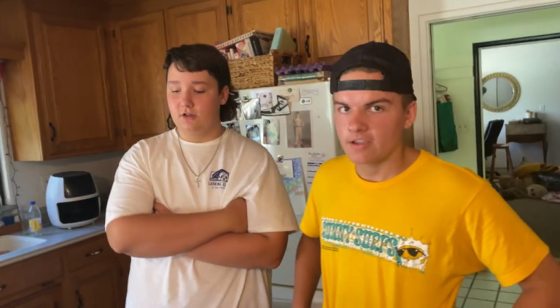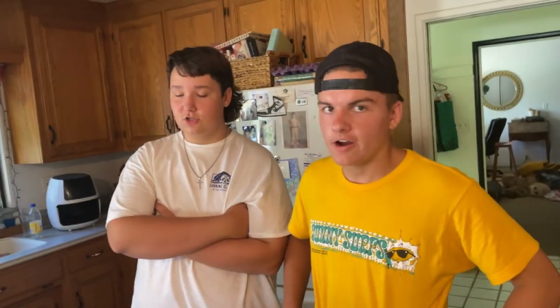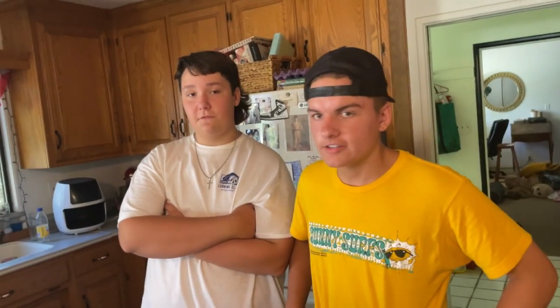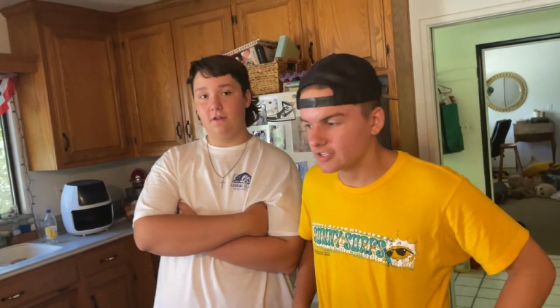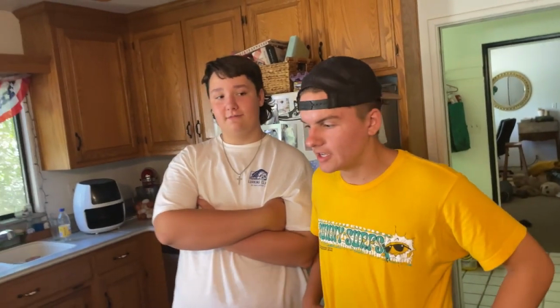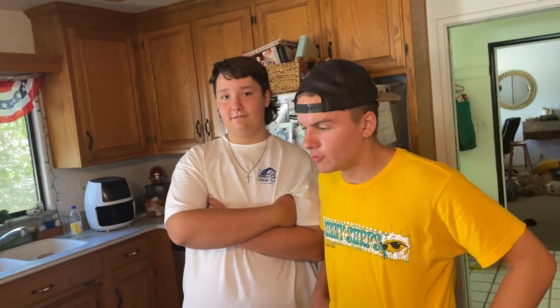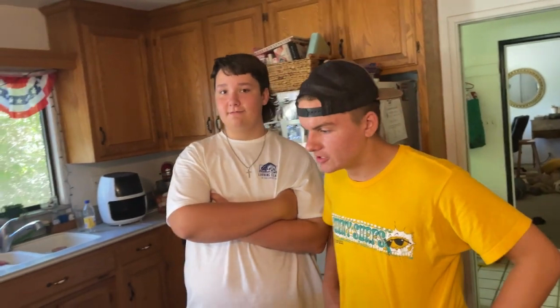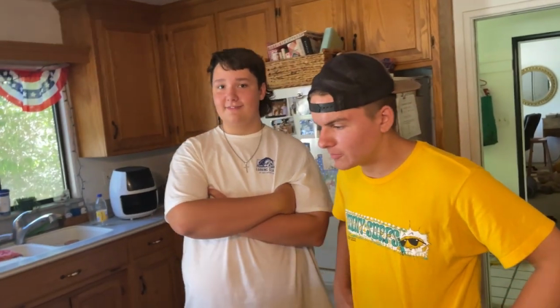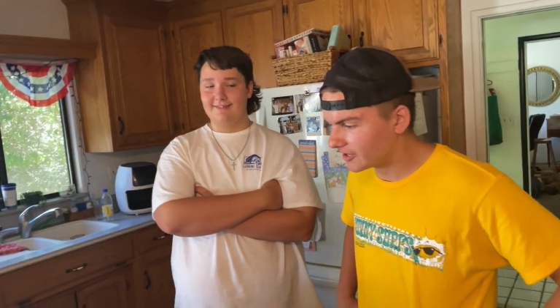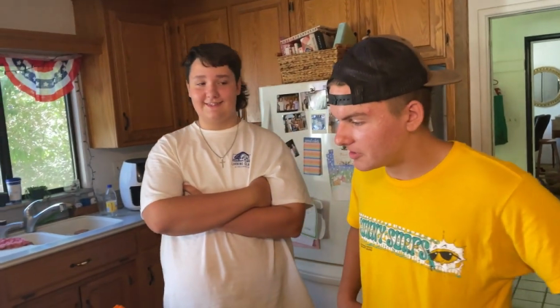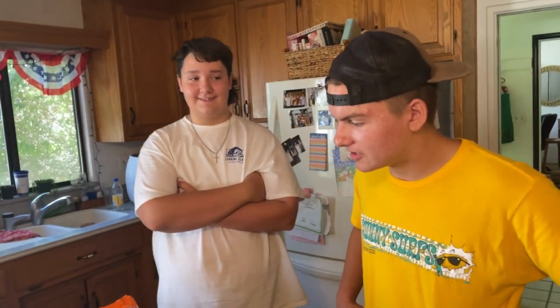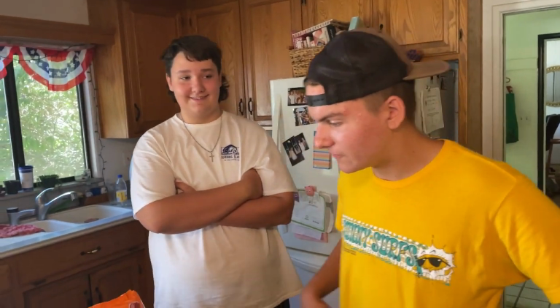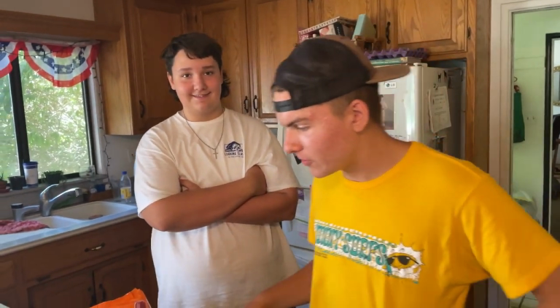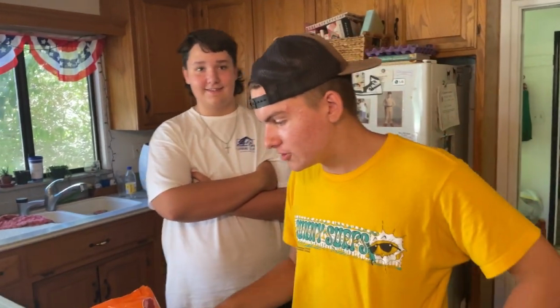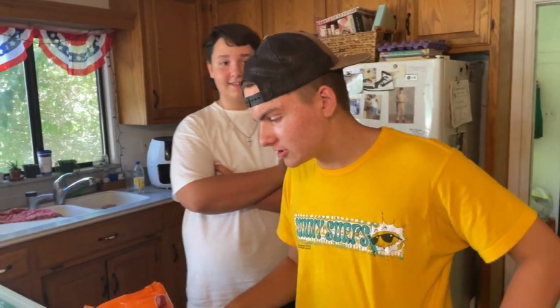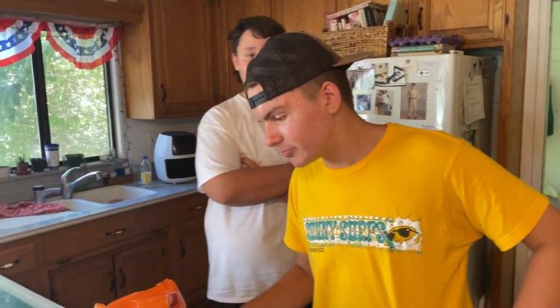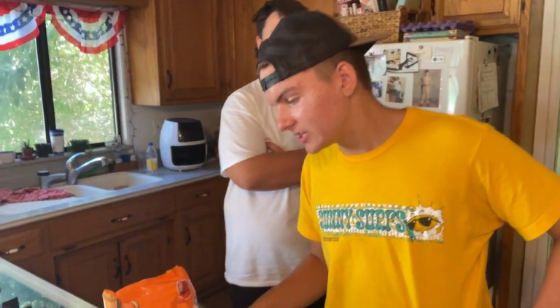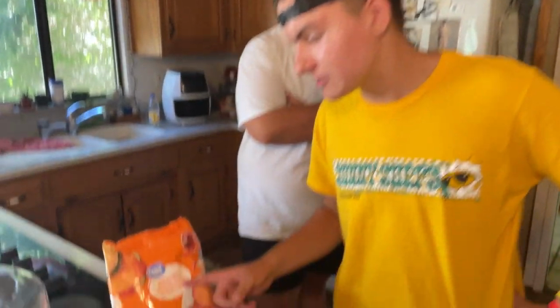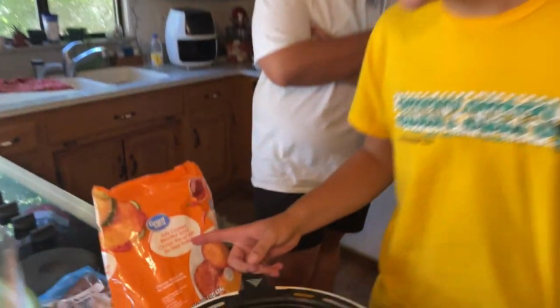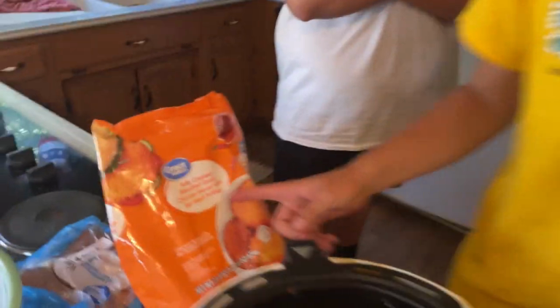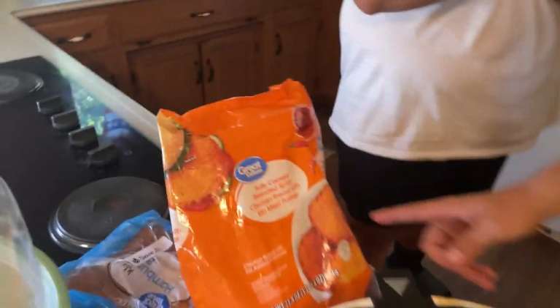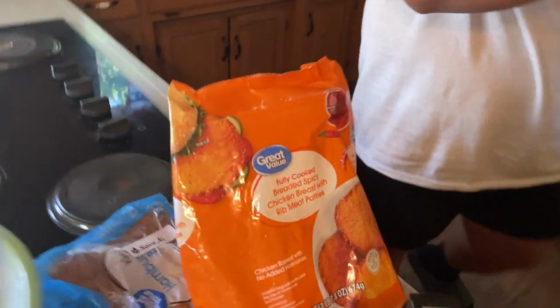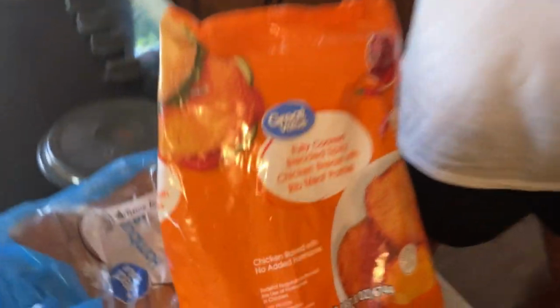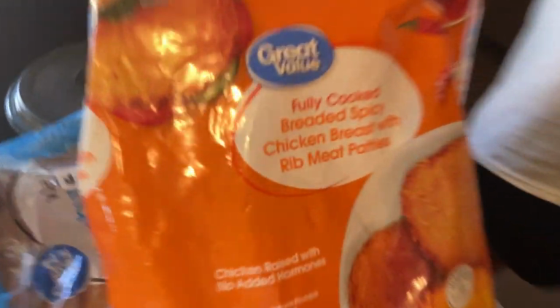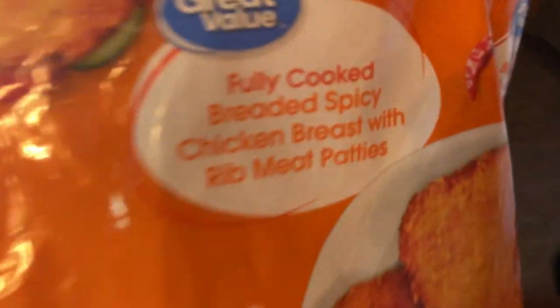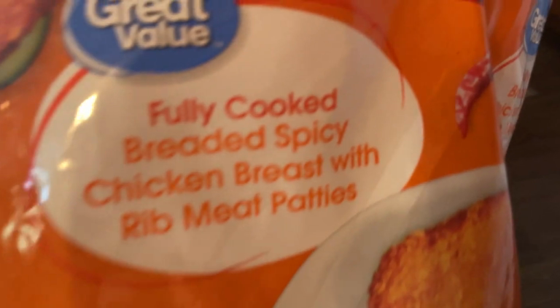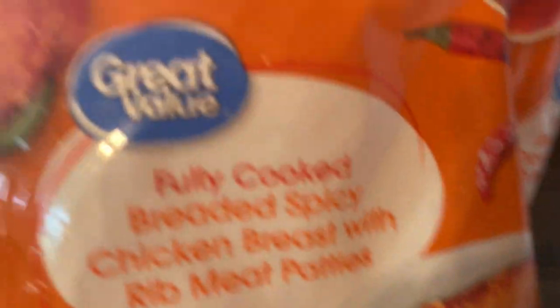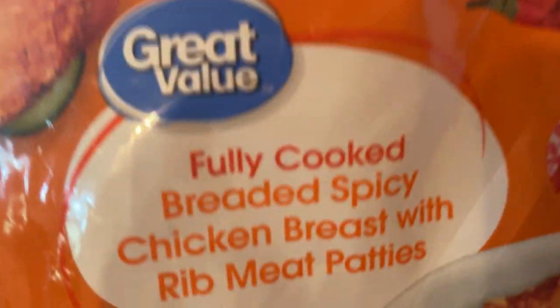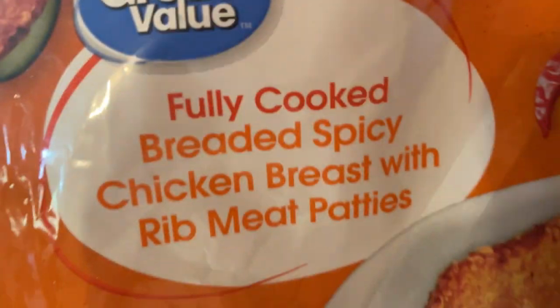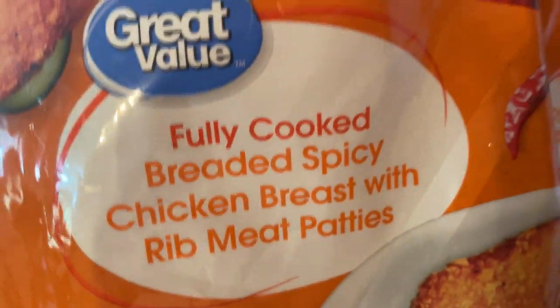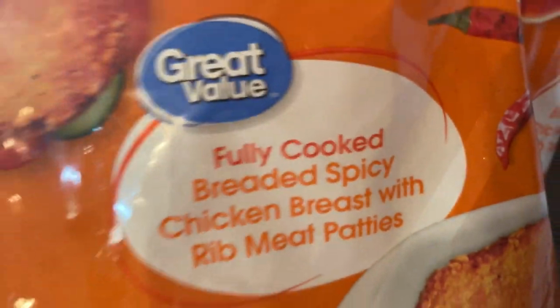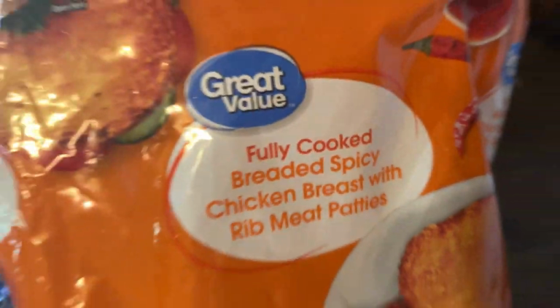Alright, today boys, we are going to make some fully cooked bread, spicy chicken breast with rib meat patties.